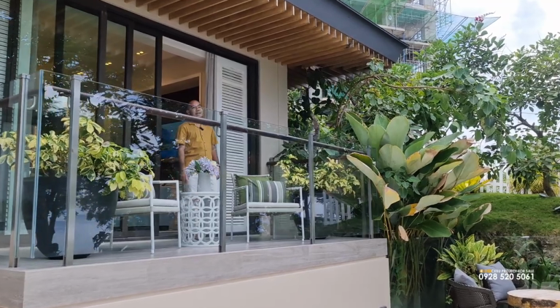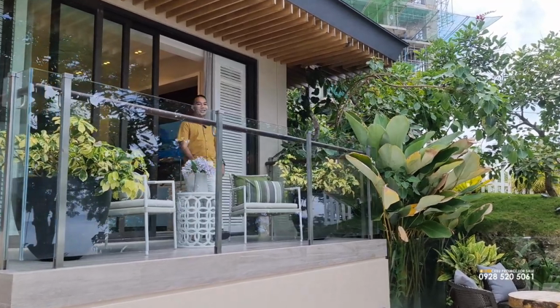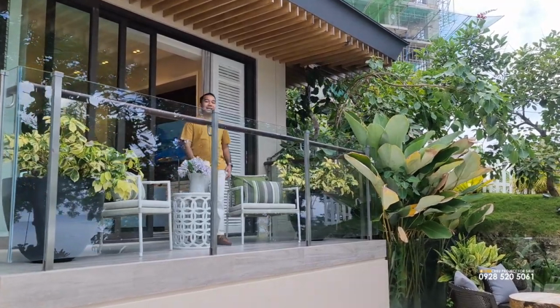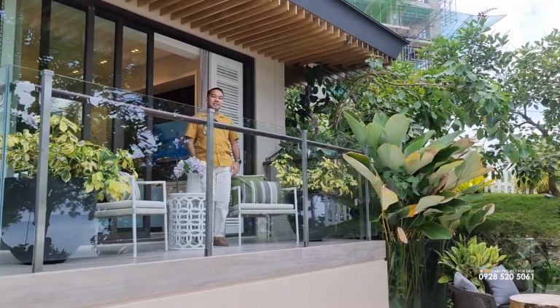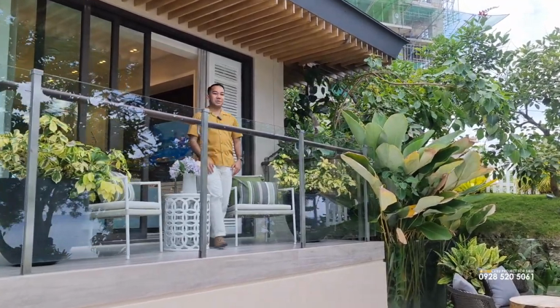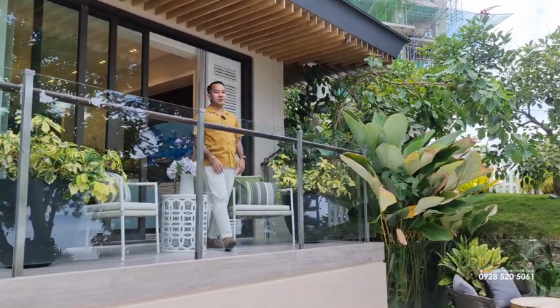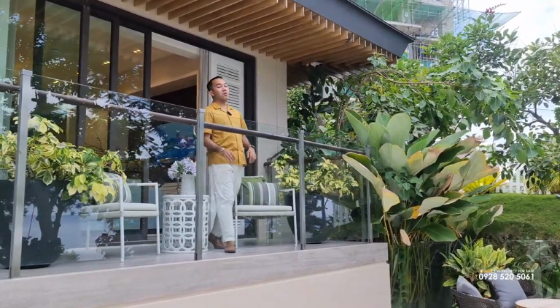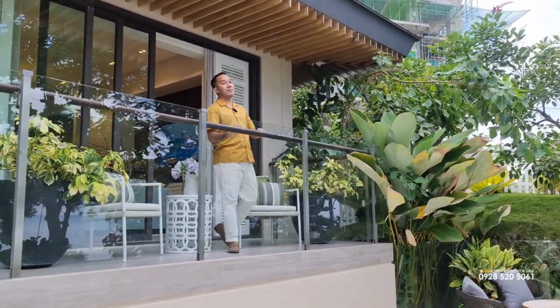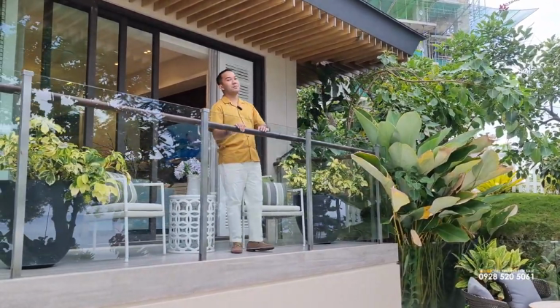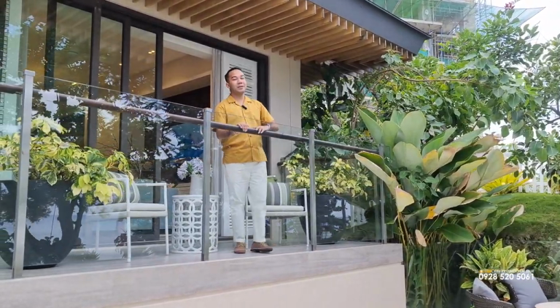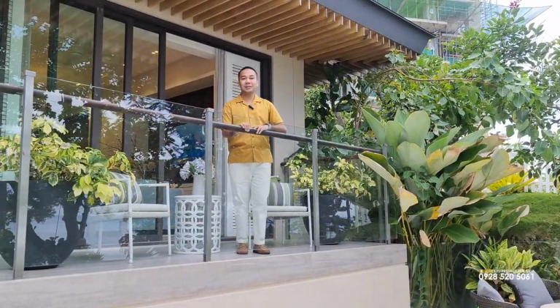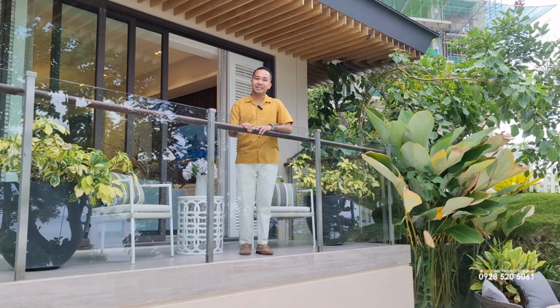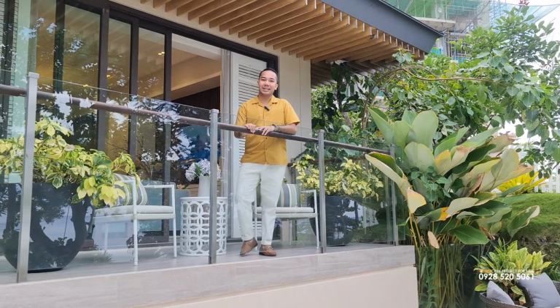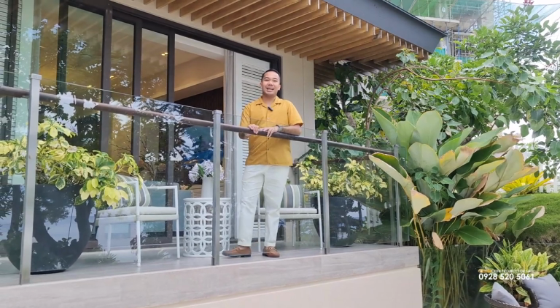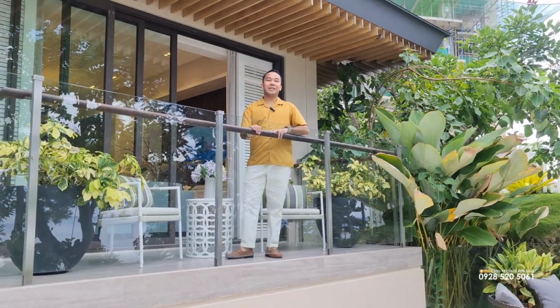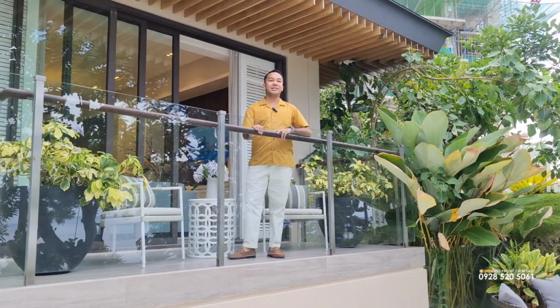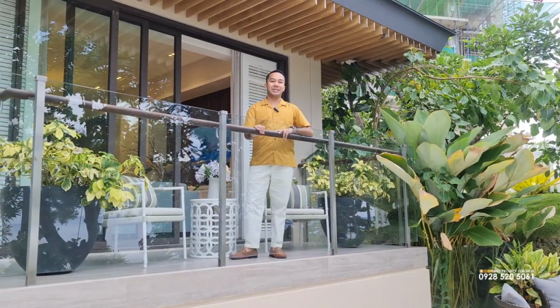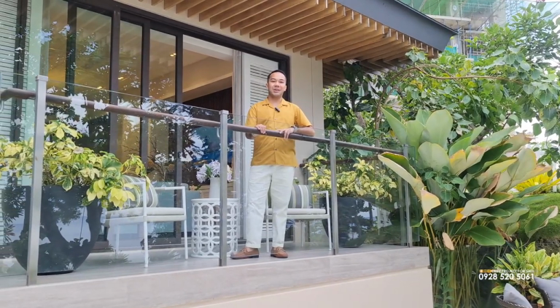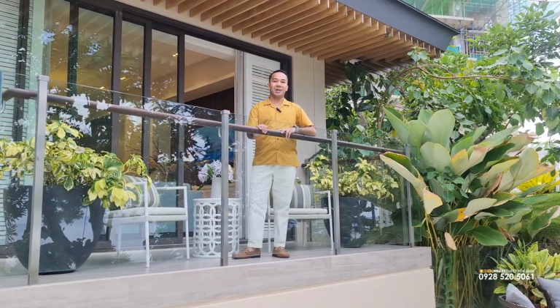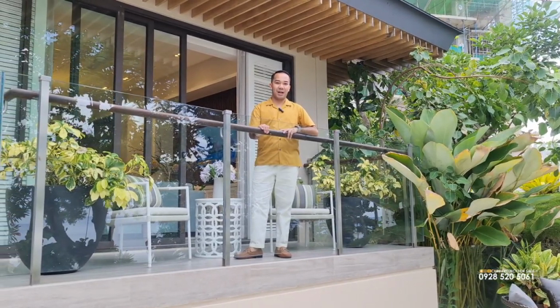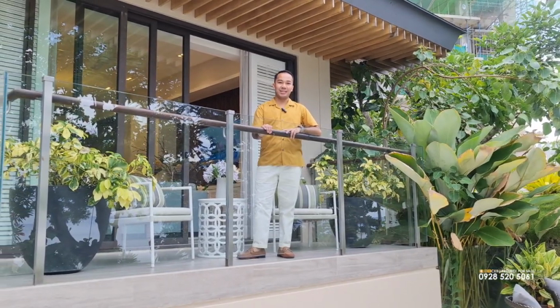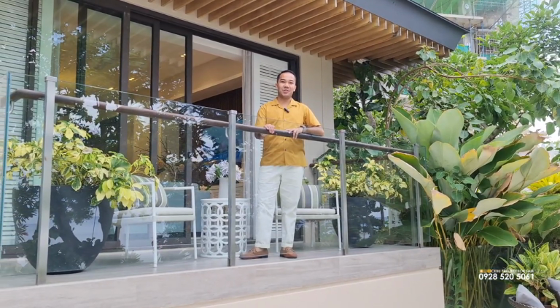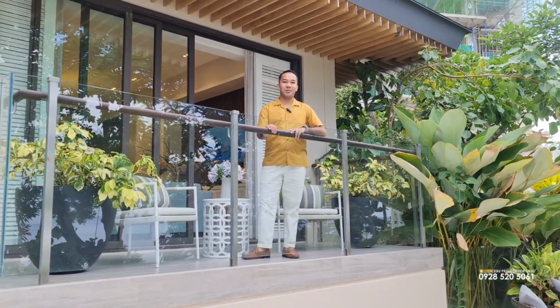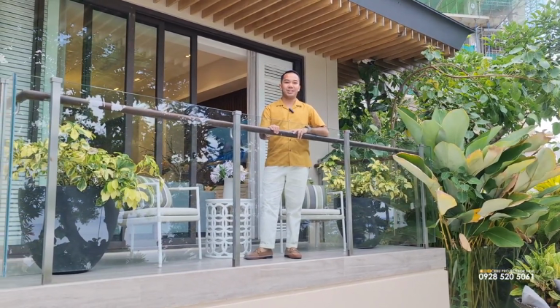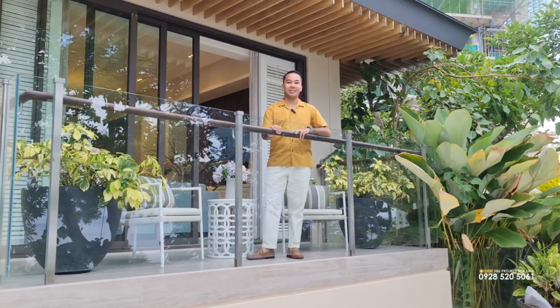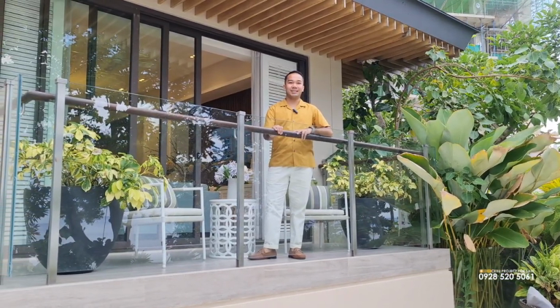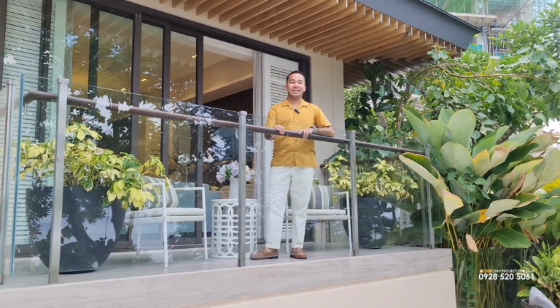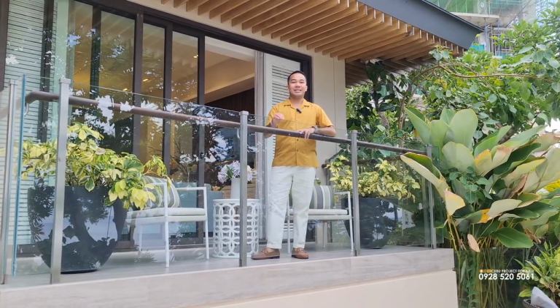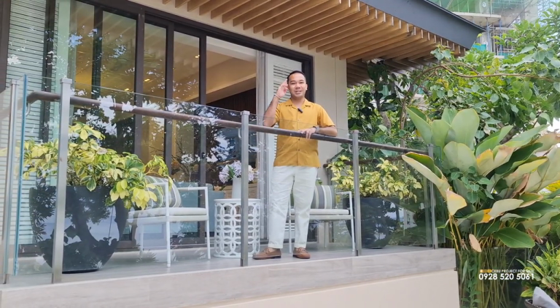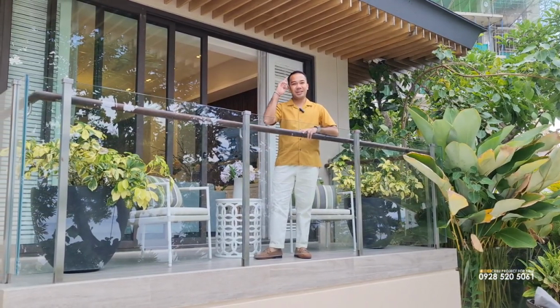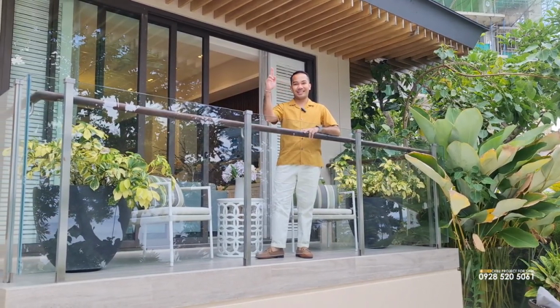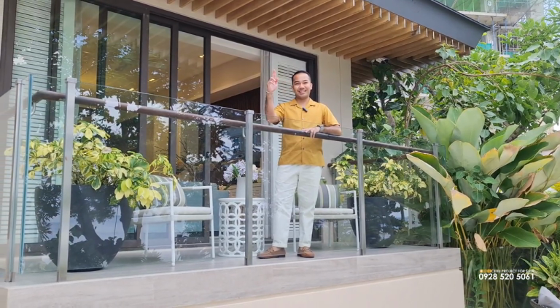And that ends our tour for the one-bedroom model unit. This is Jason Roy of Rockwell Land Corporation. See you on the next one!